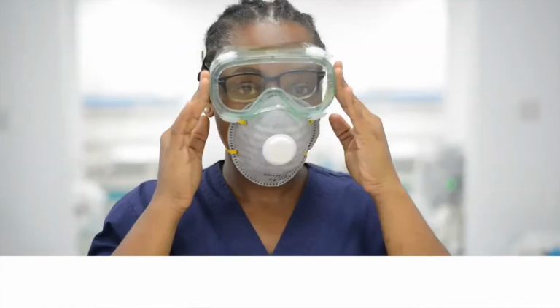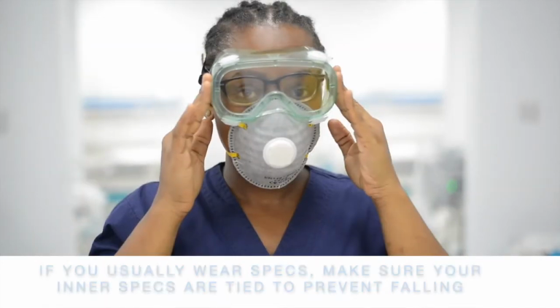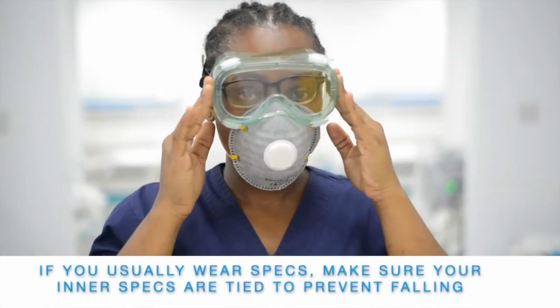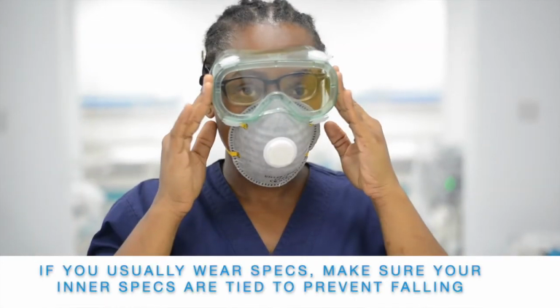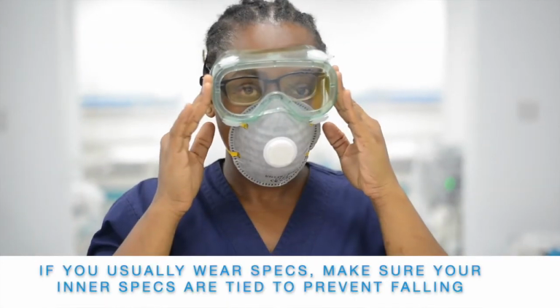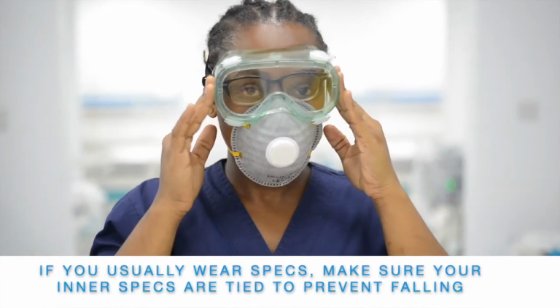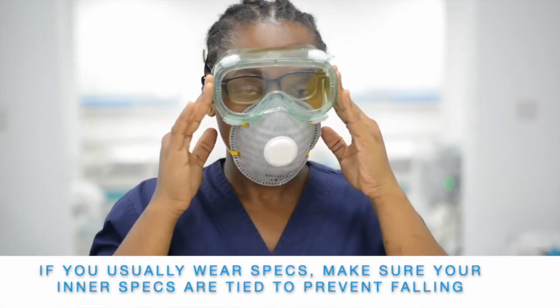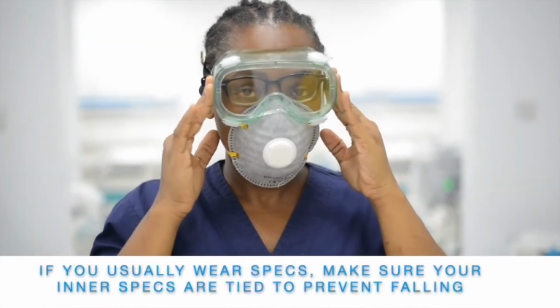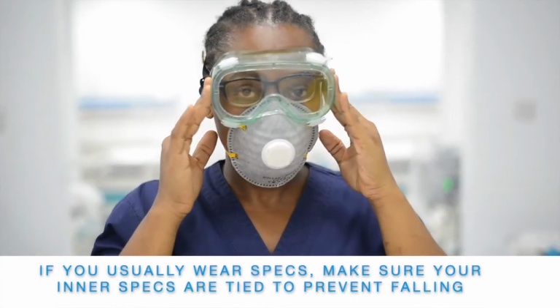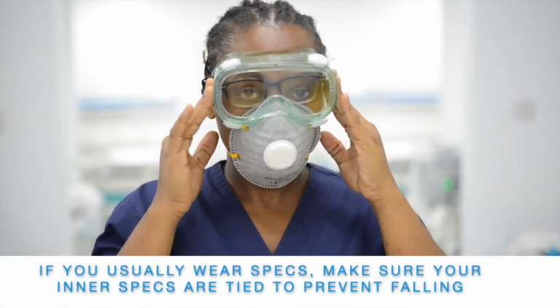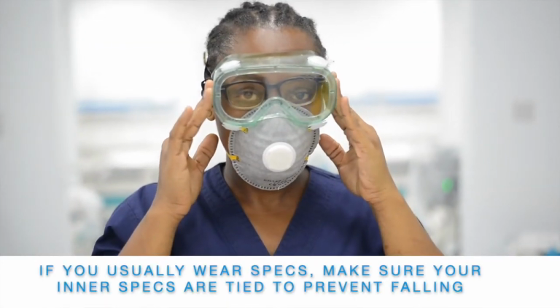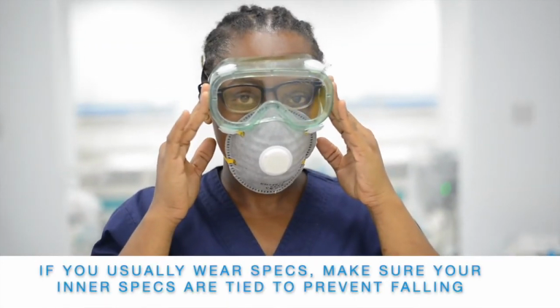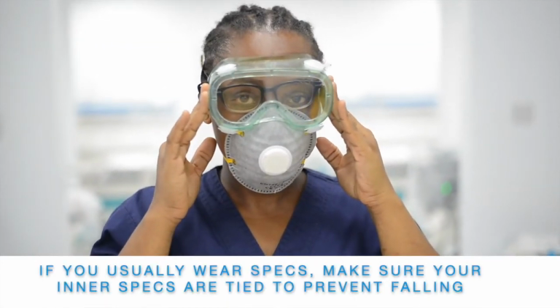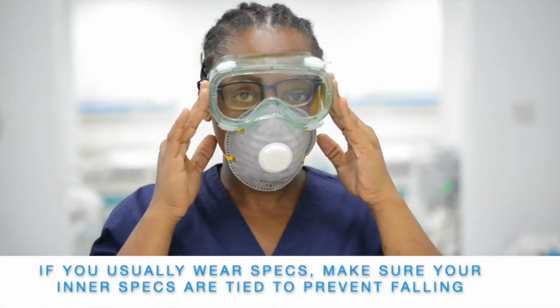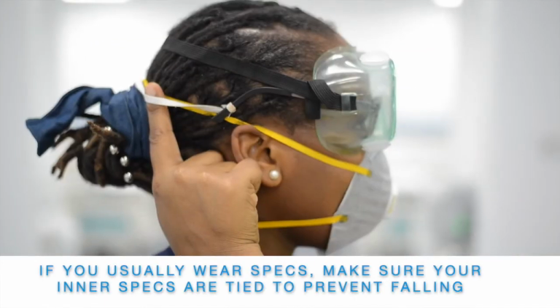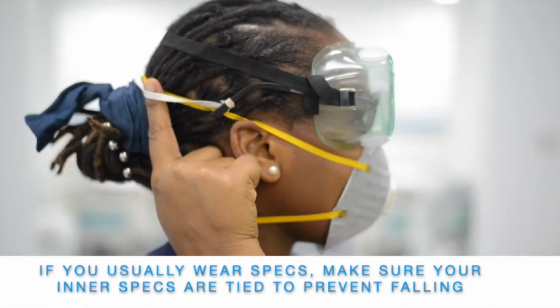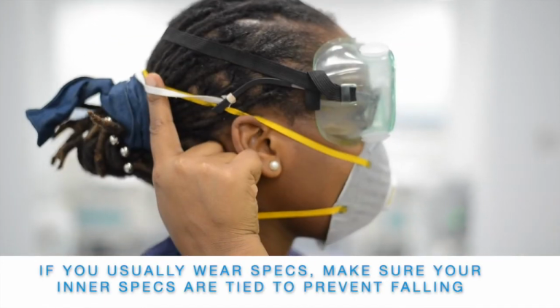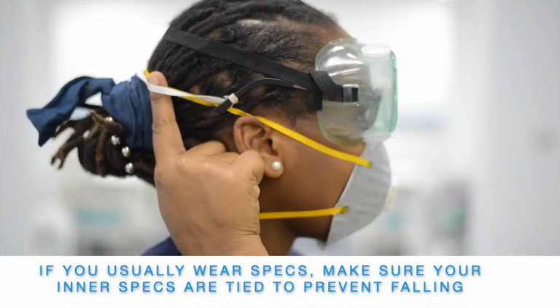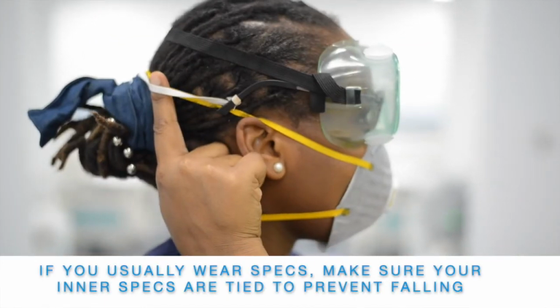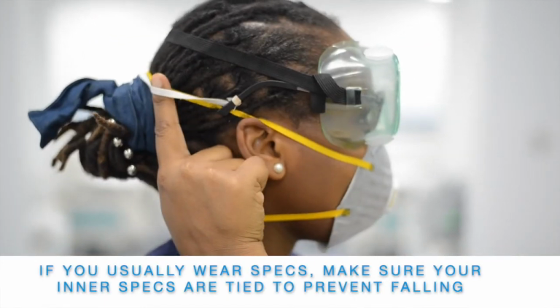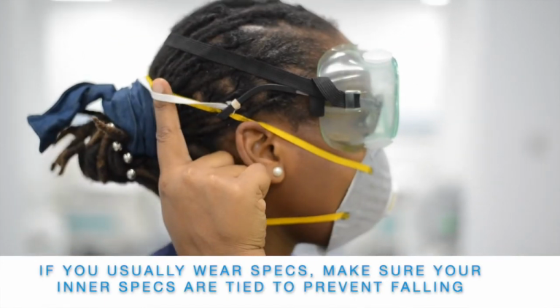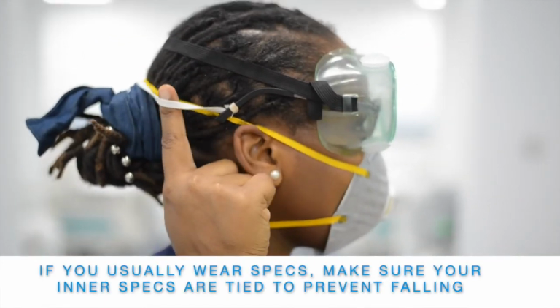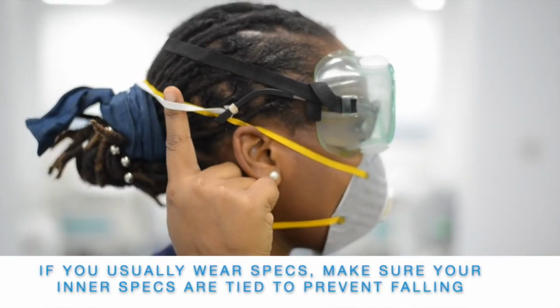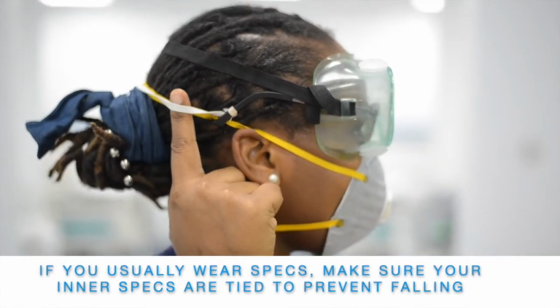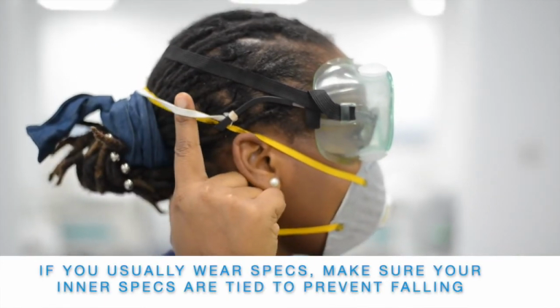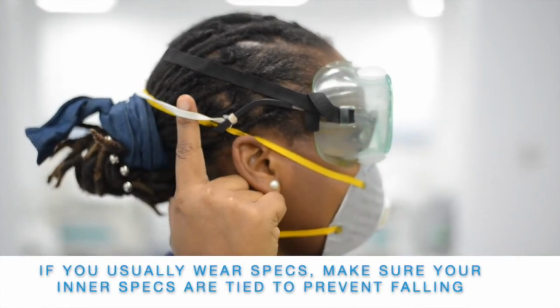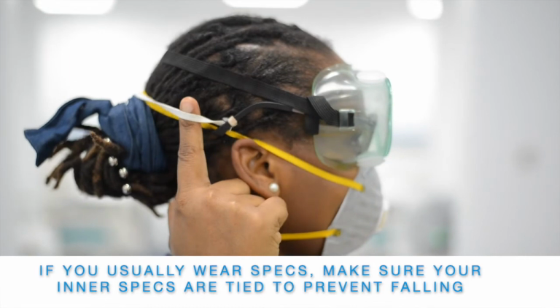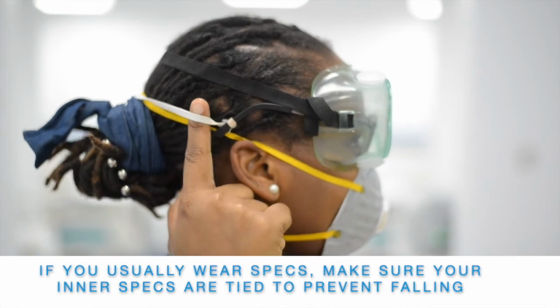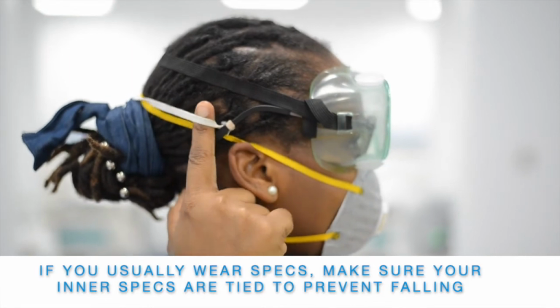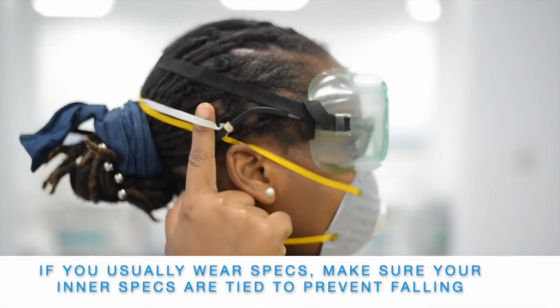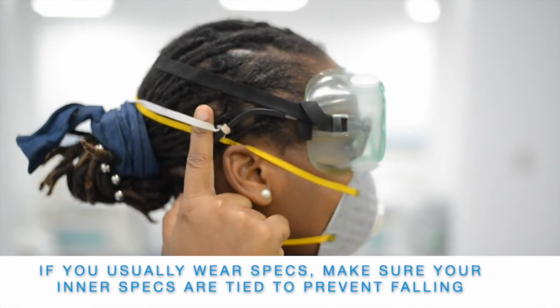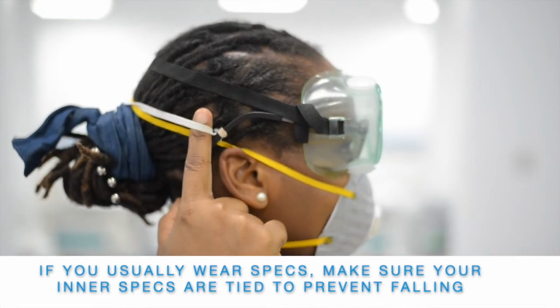If you usually wear spectacles, make sure your inner spectacles are tied to prevent falling.